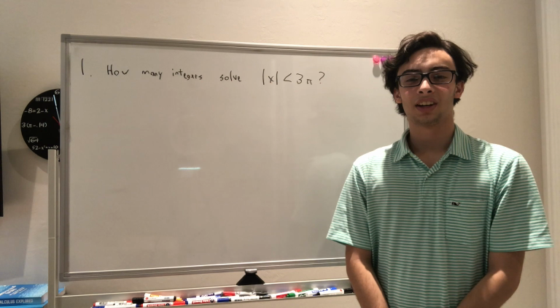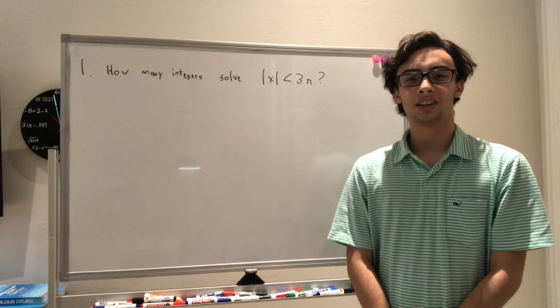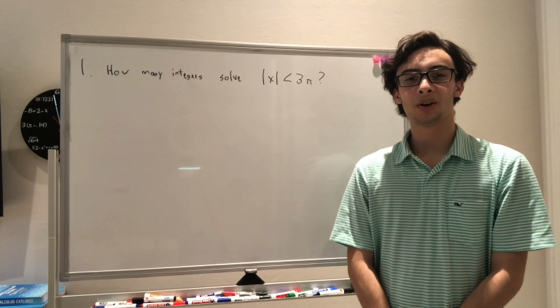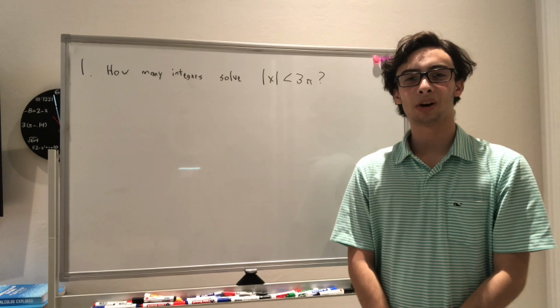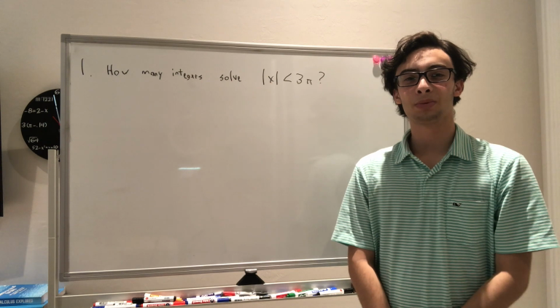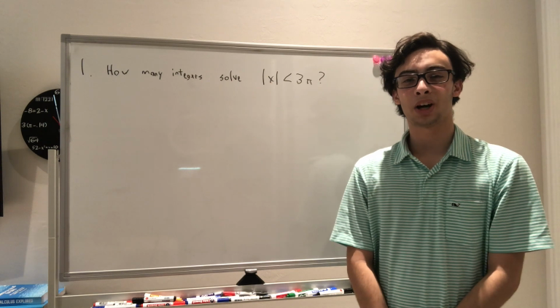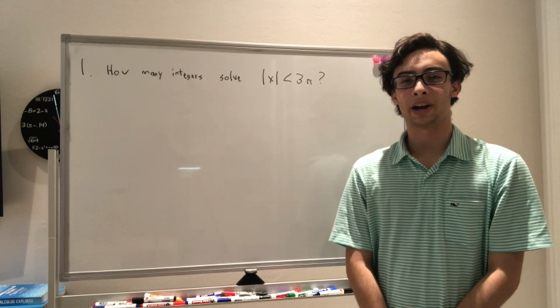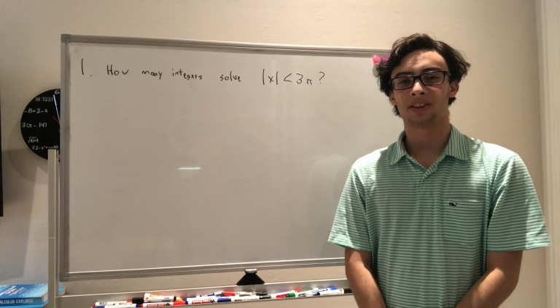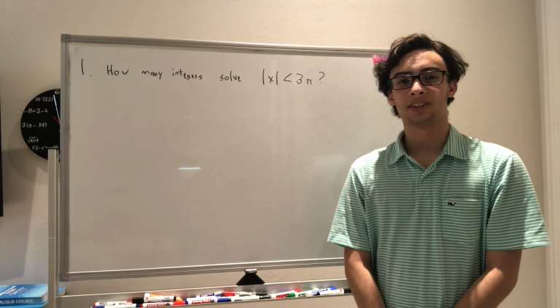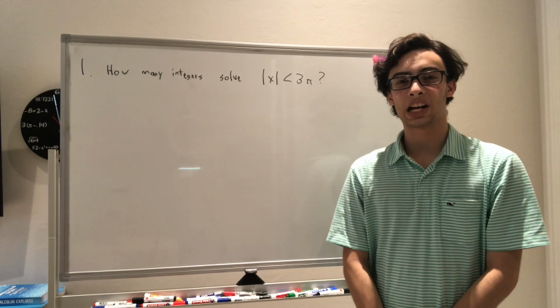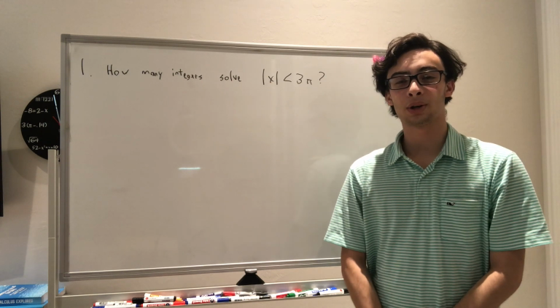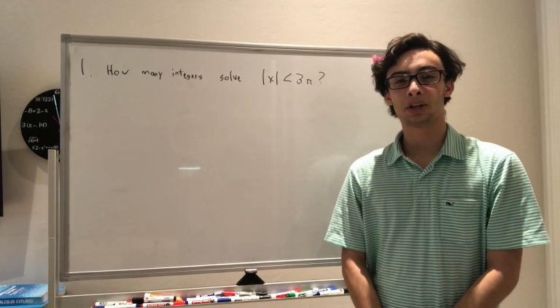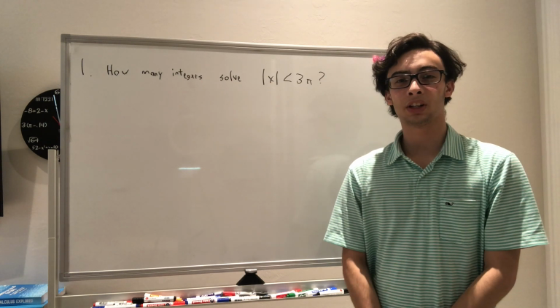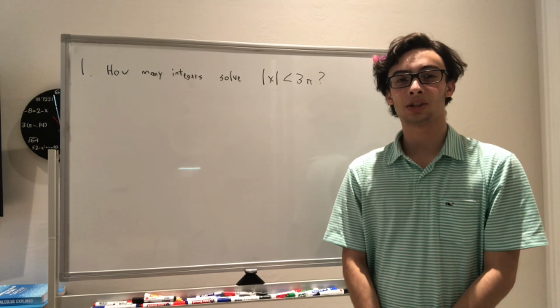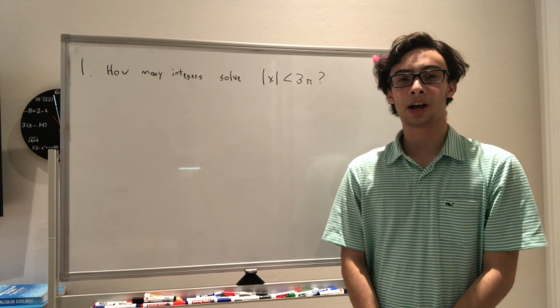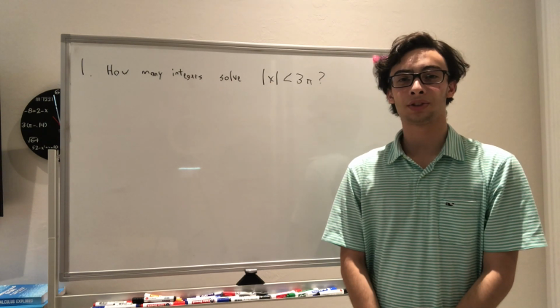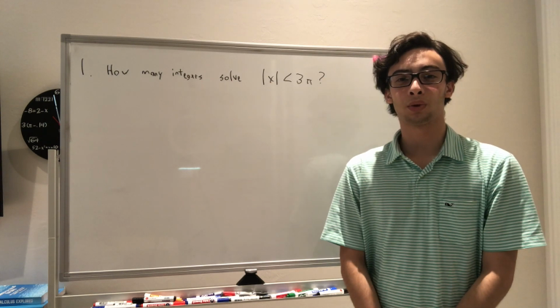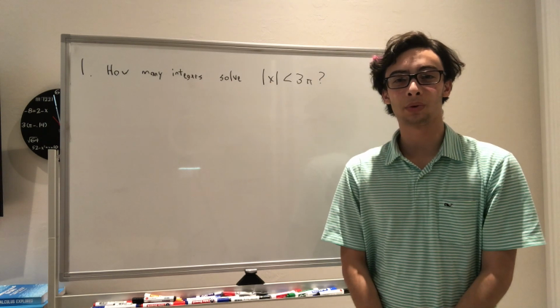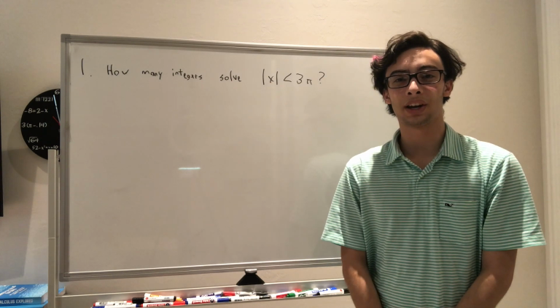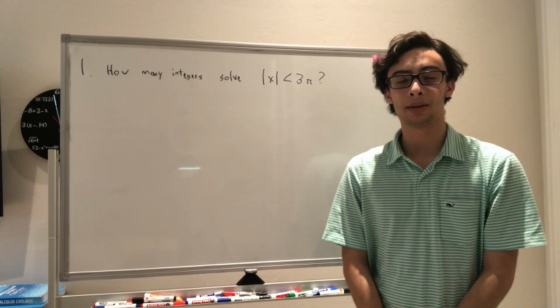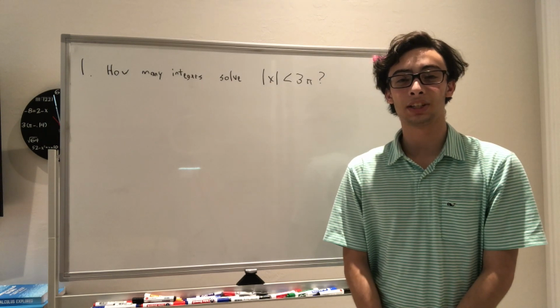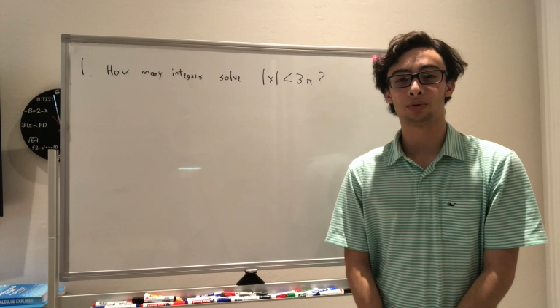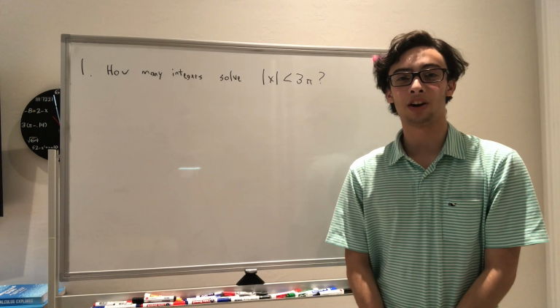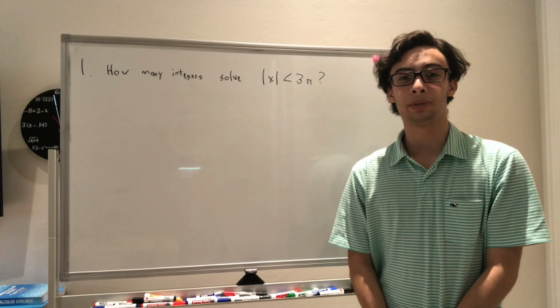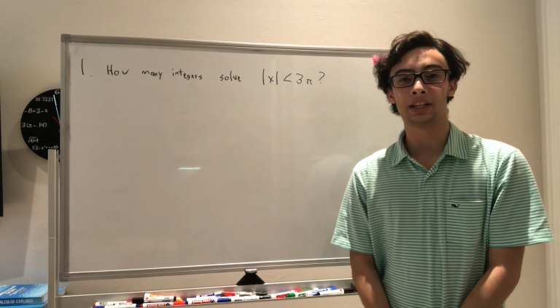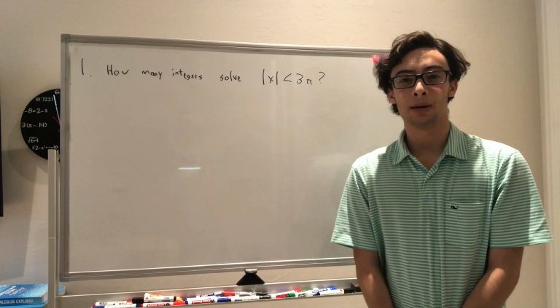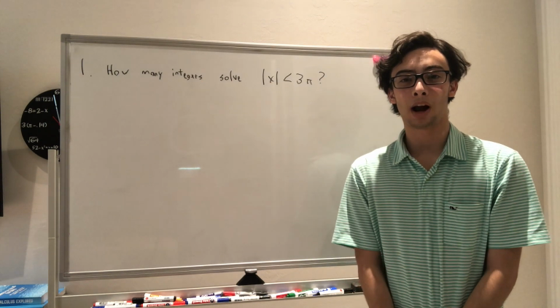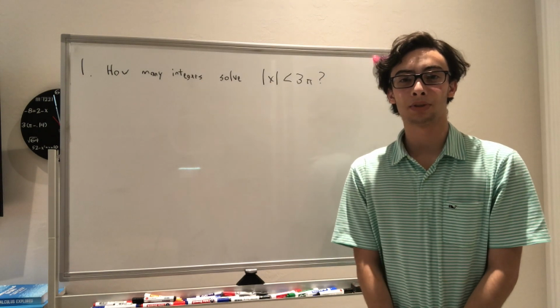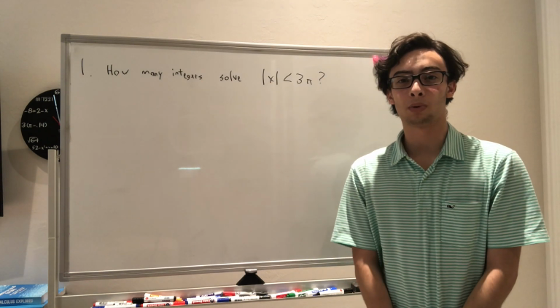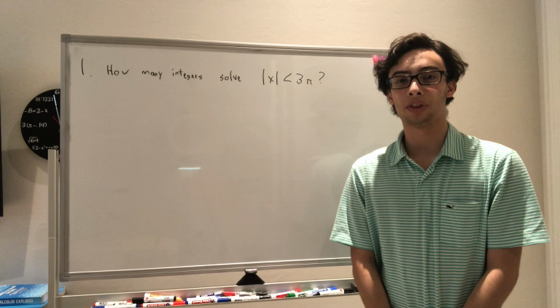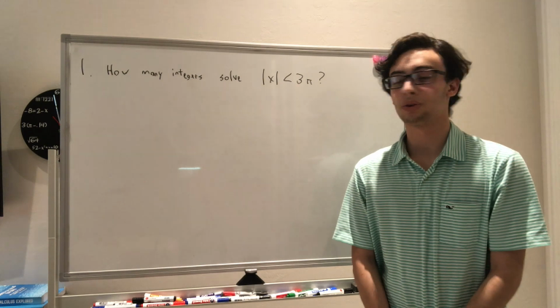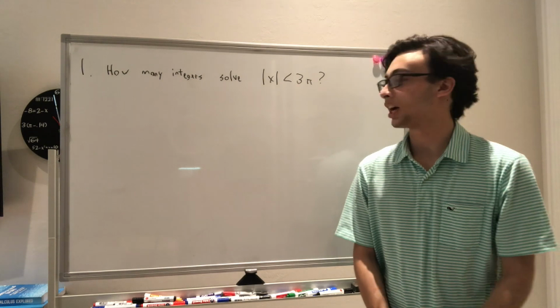Hello, welcome to TalkMath. Today we're going to be doing the 2021 AMC 12B problems number 1 through 9.